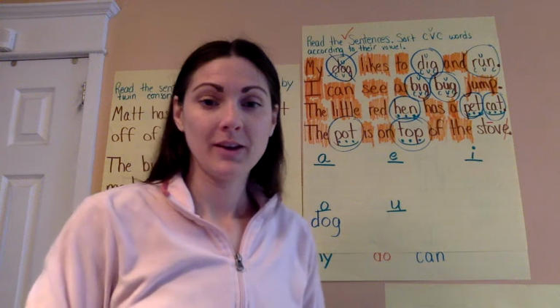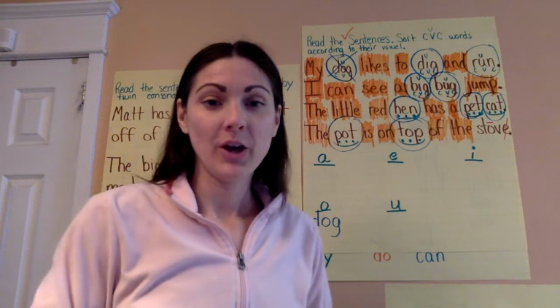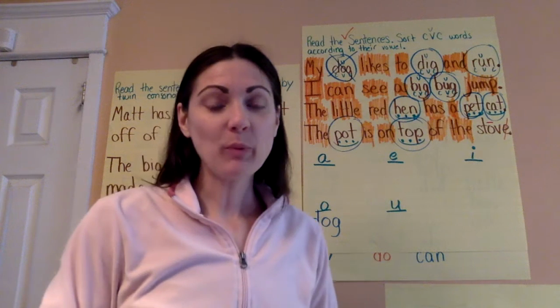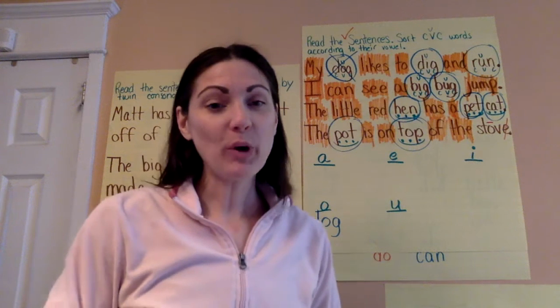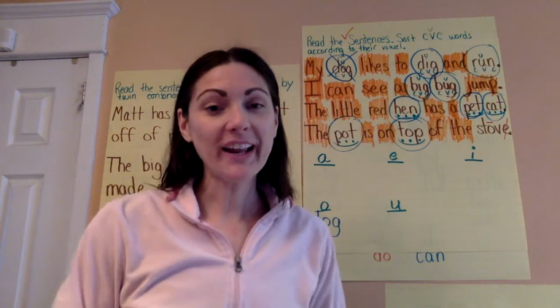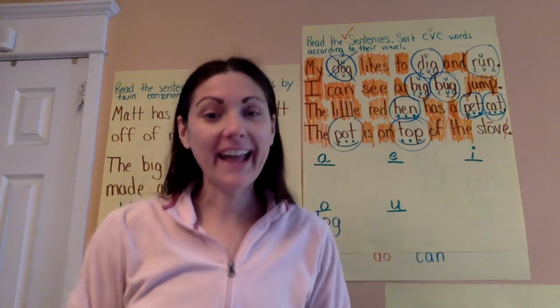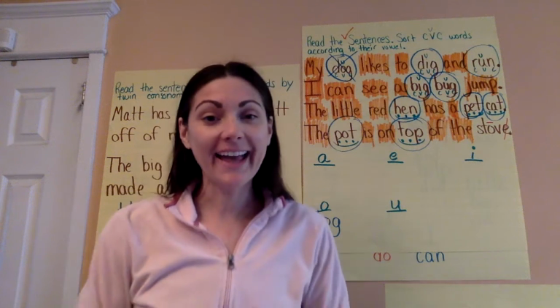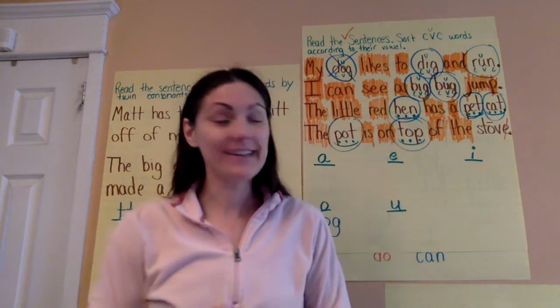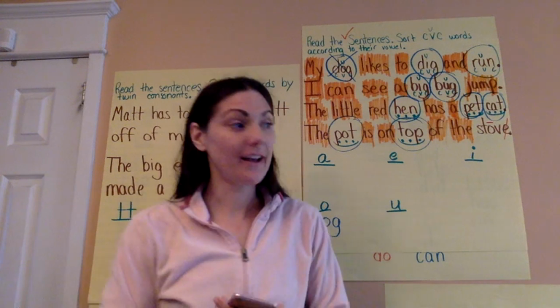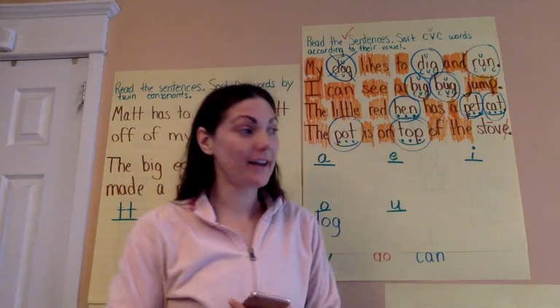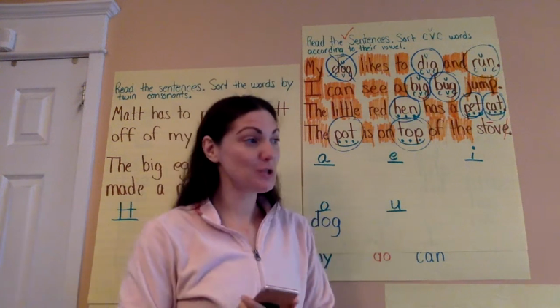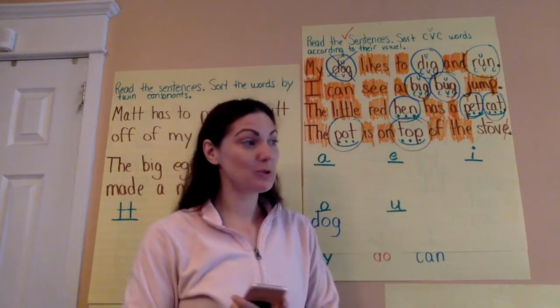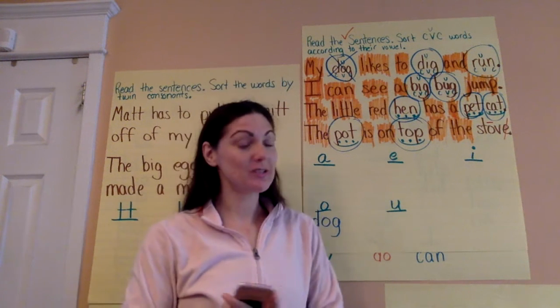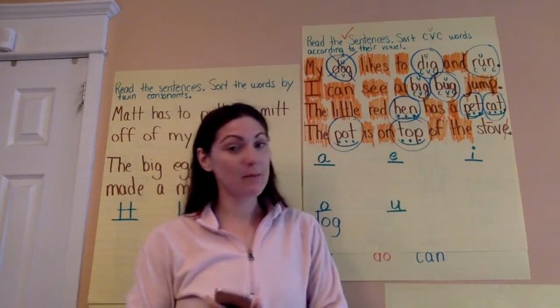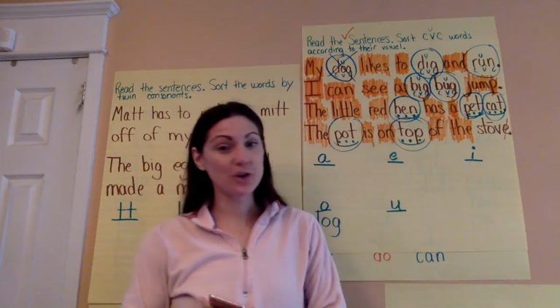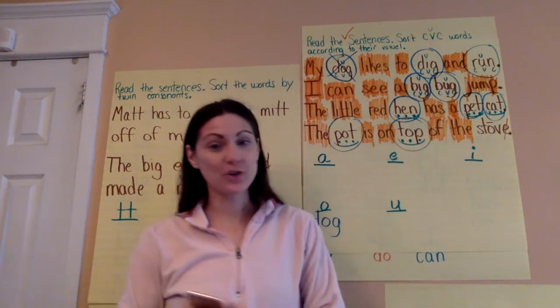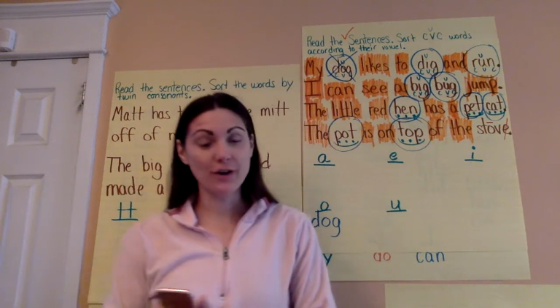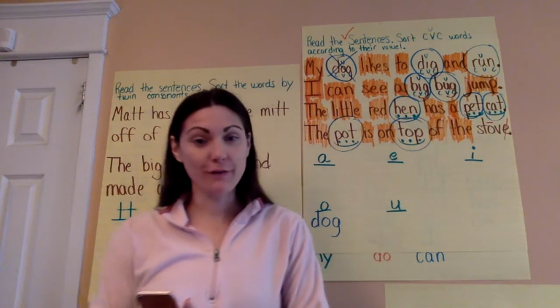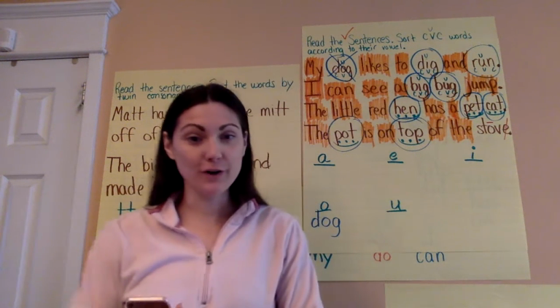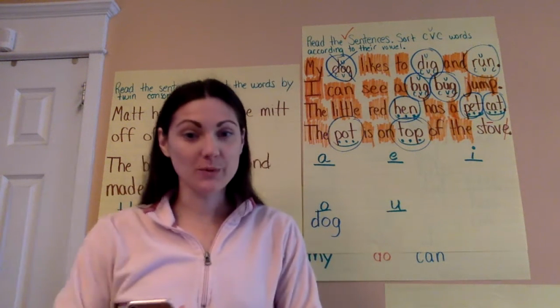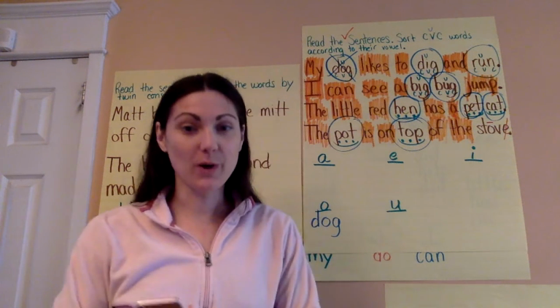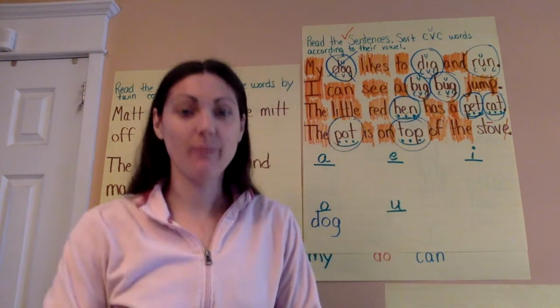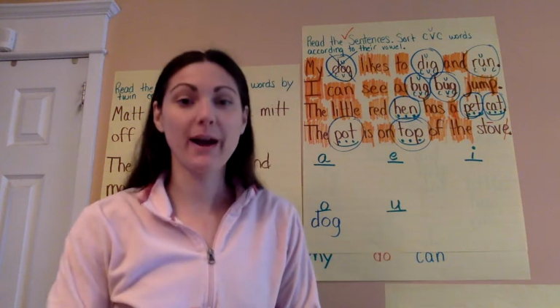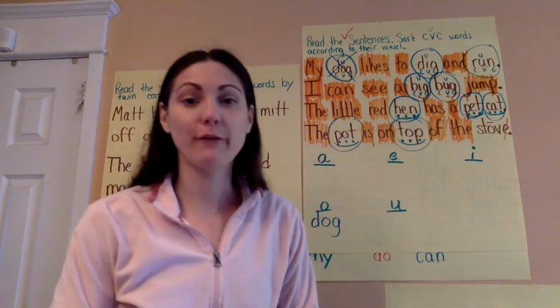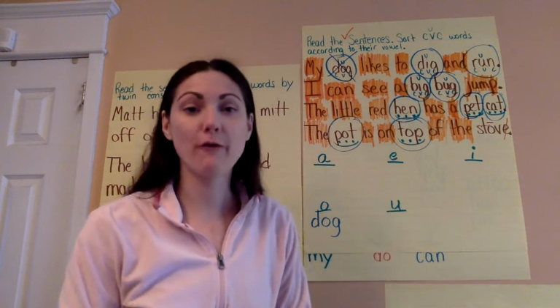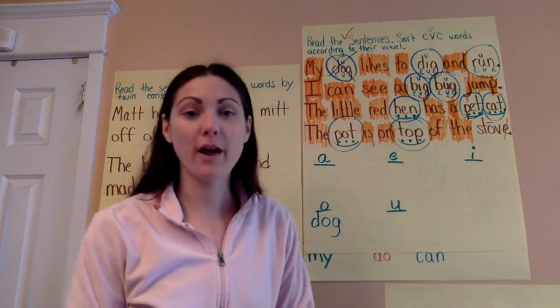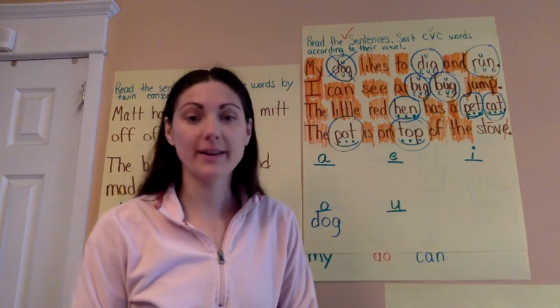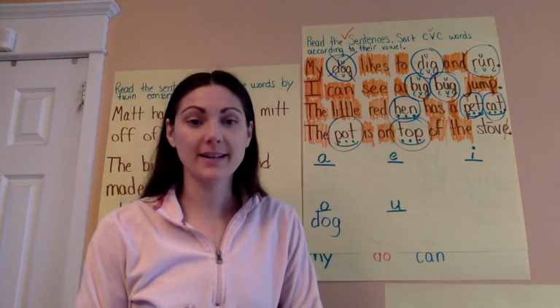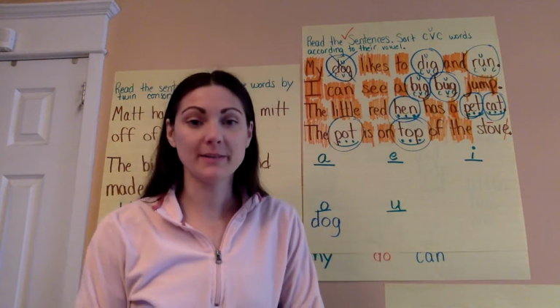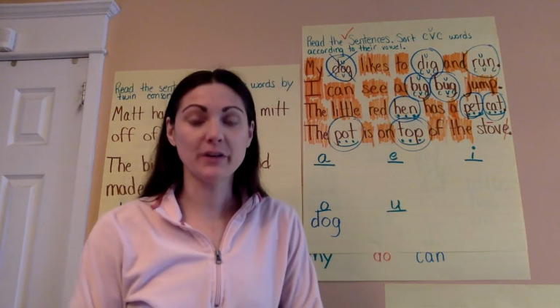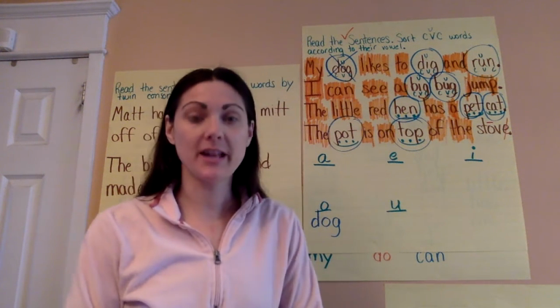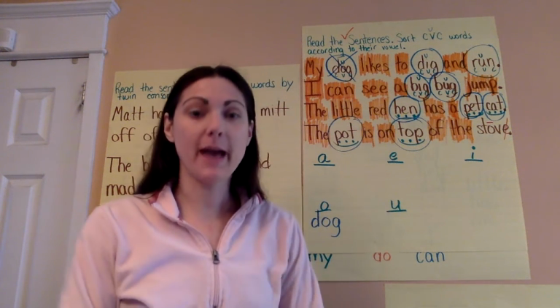Good morning again. Tuesday, March 31st. Welcome back for our phonics lesson for today.